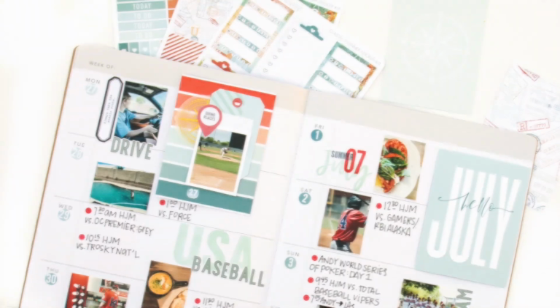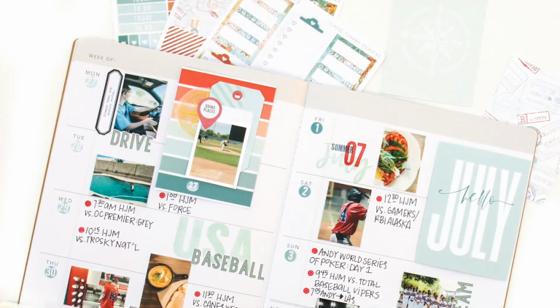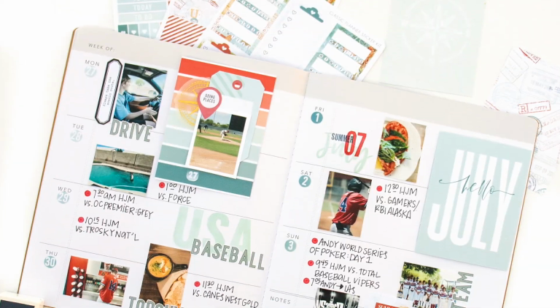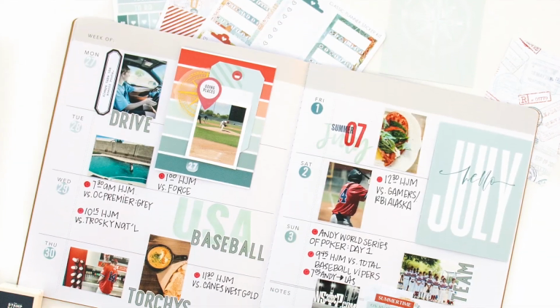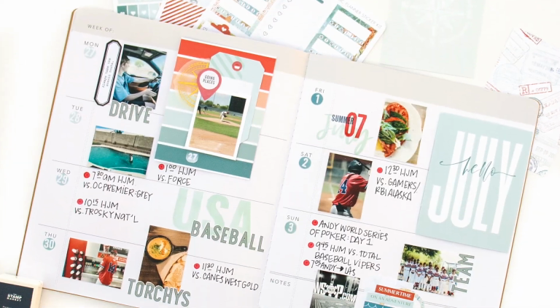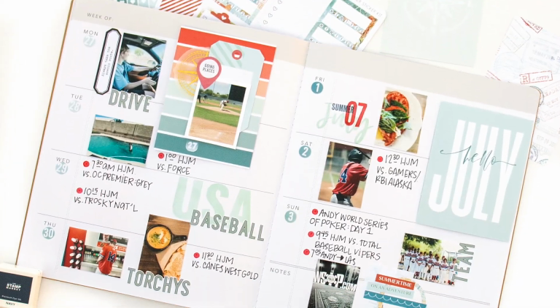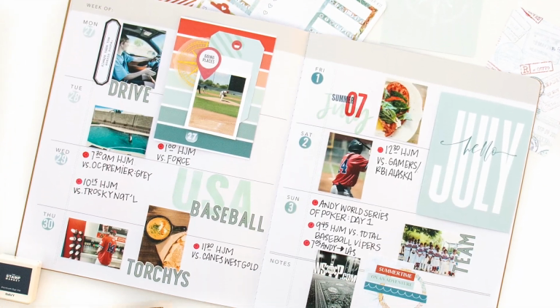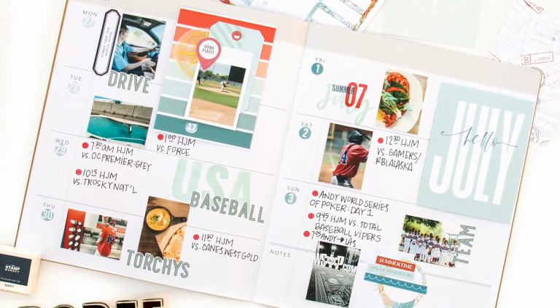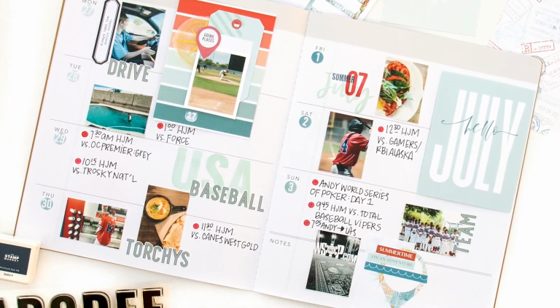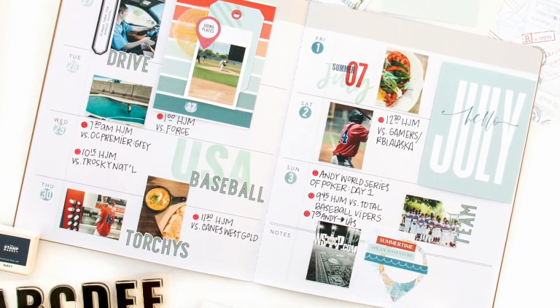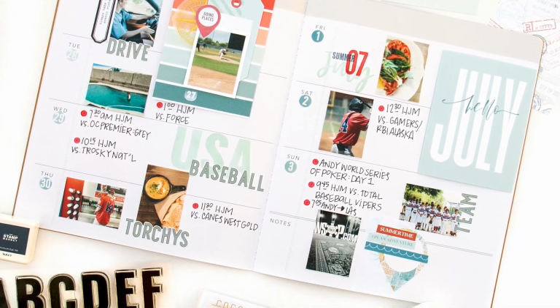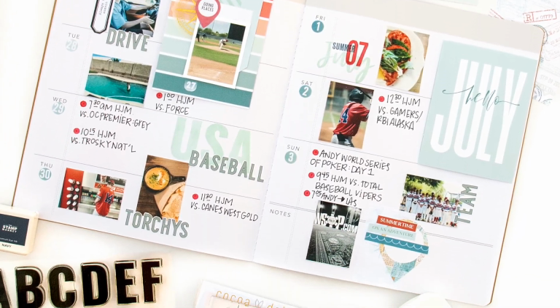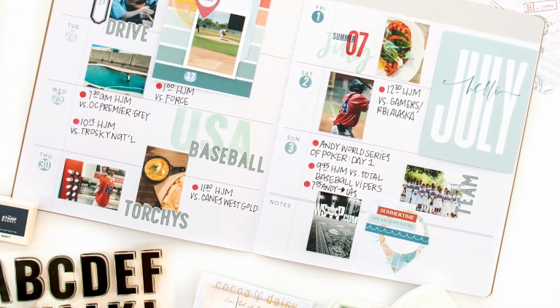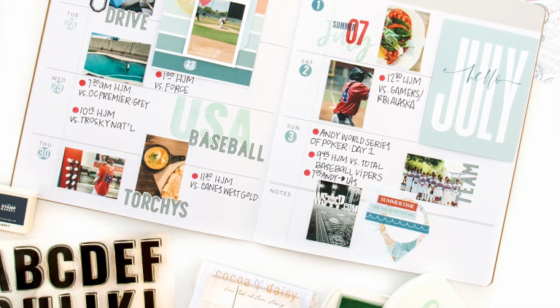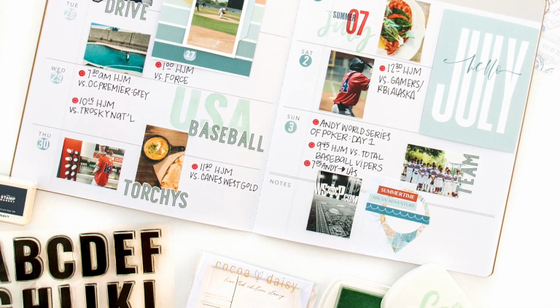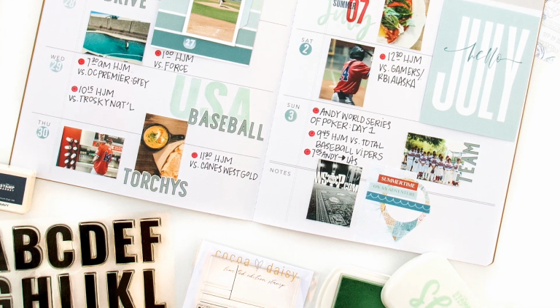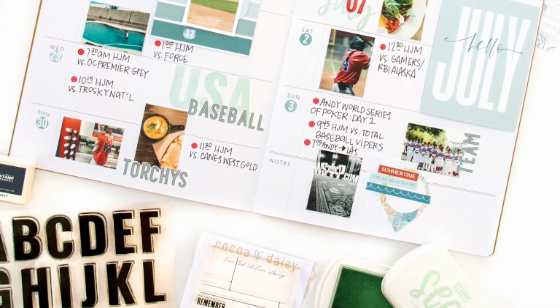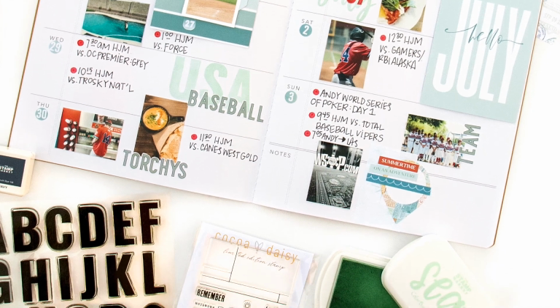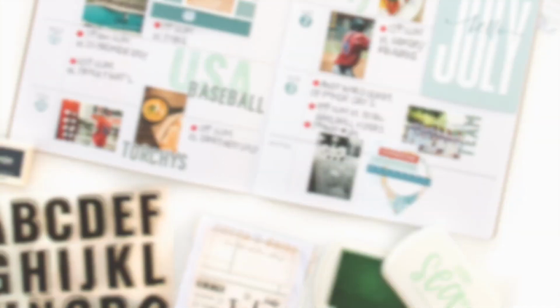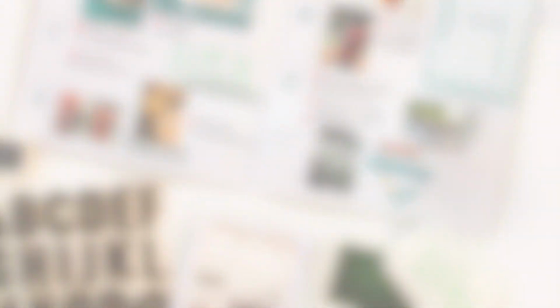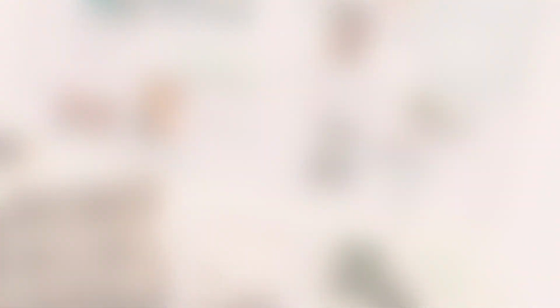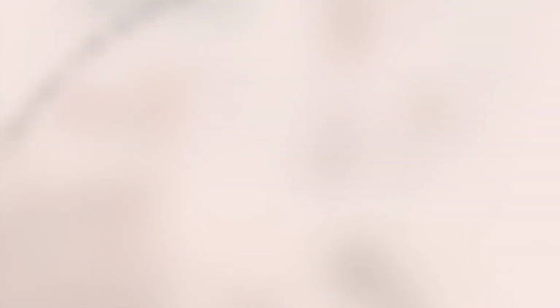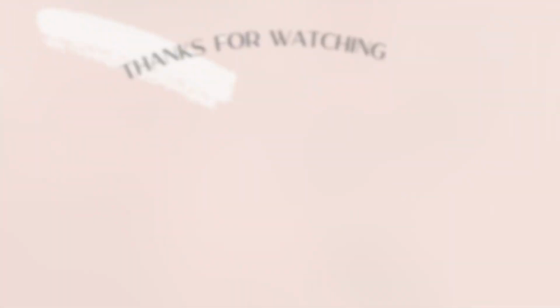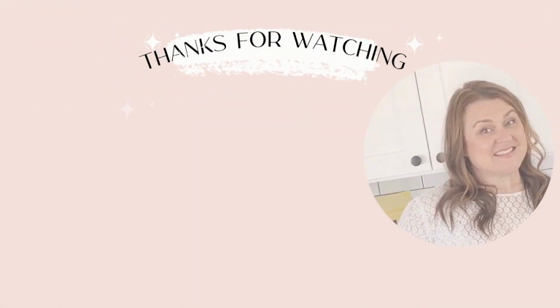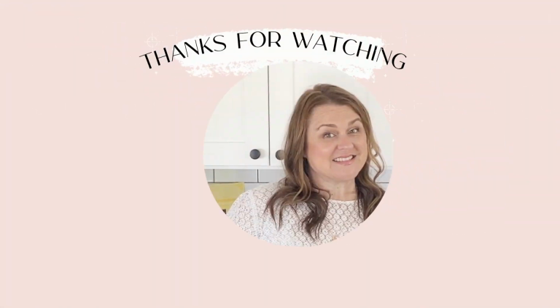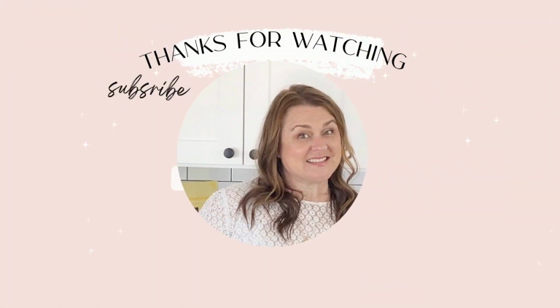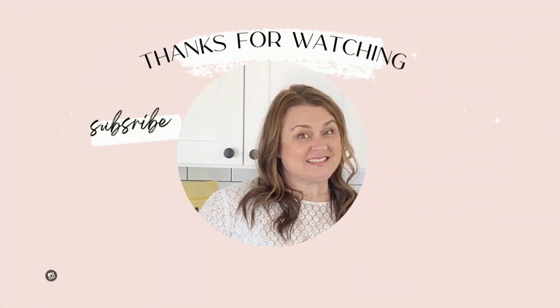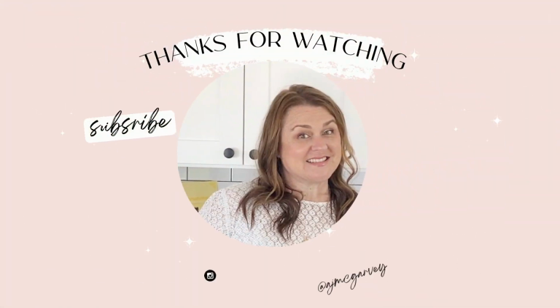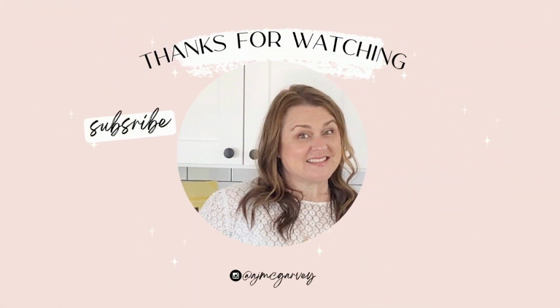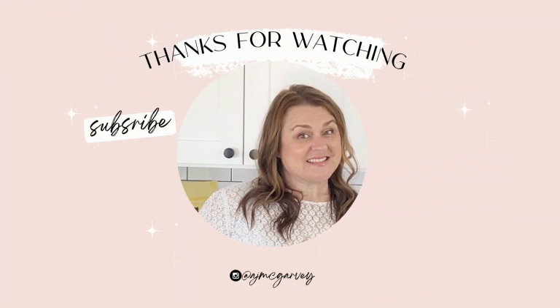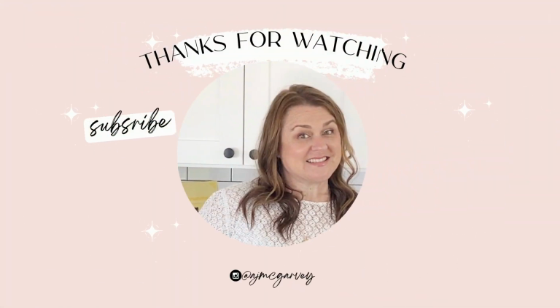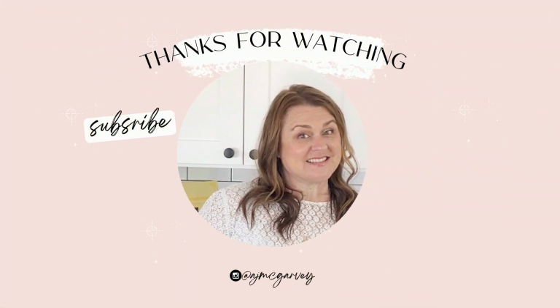So that's it for me this week. Thanks so much for stopping by and watching — I really do appreciate it. Have a great day!